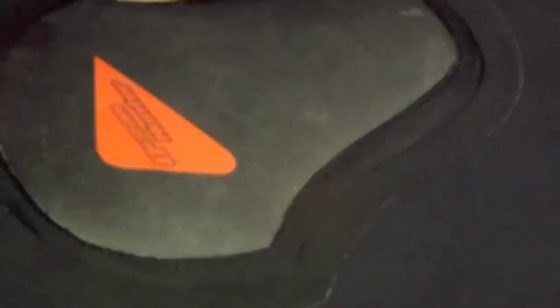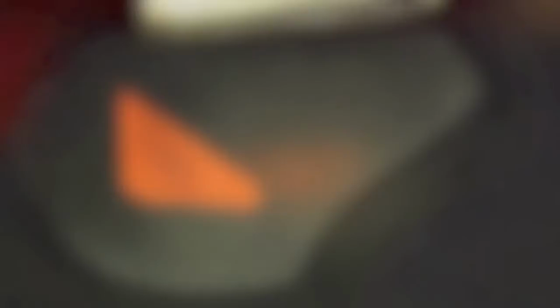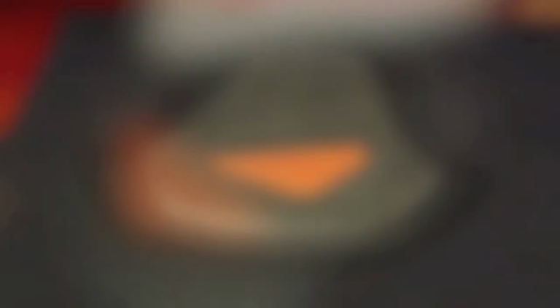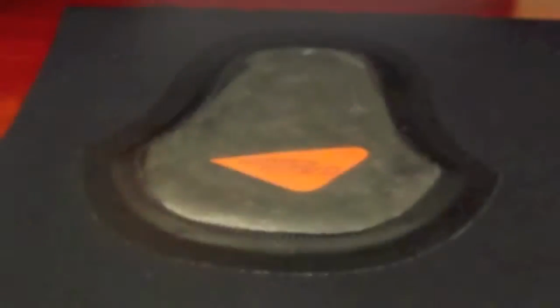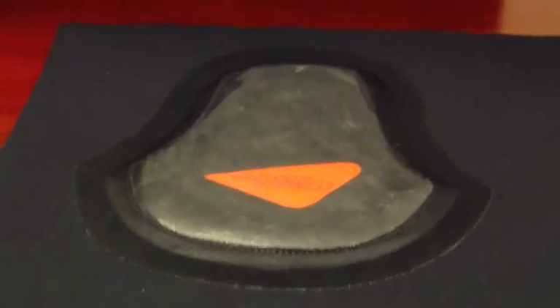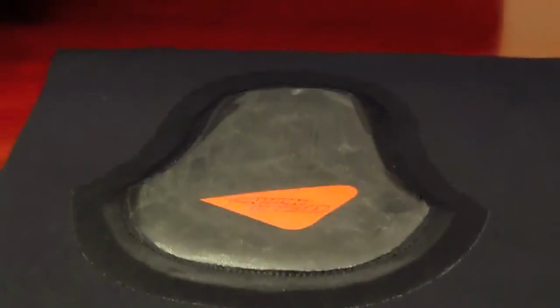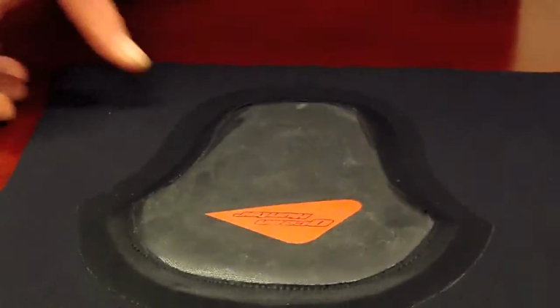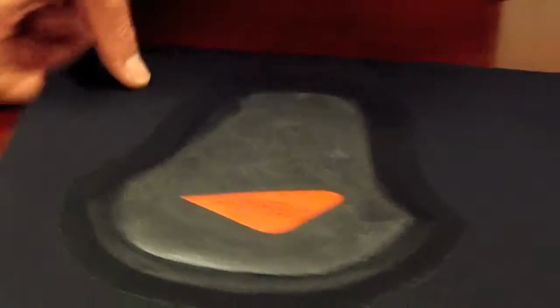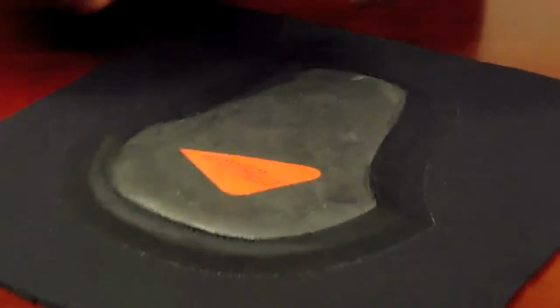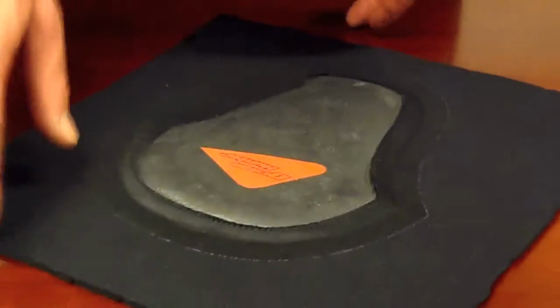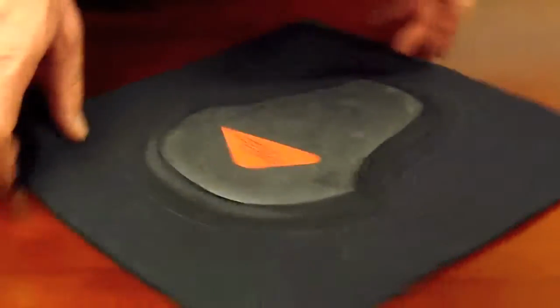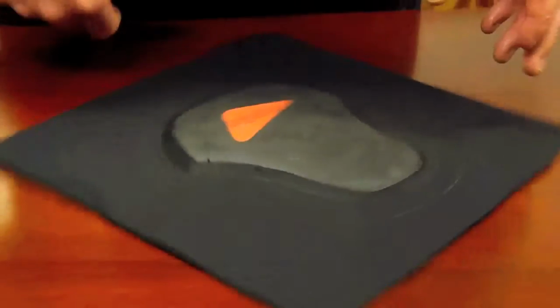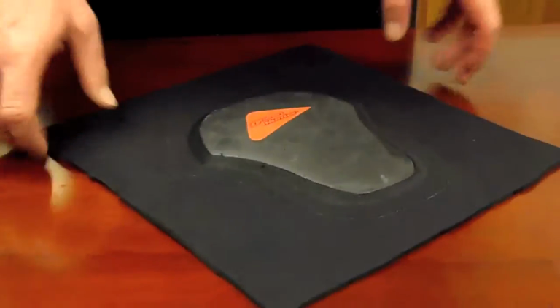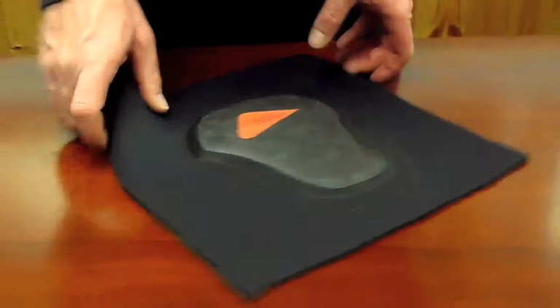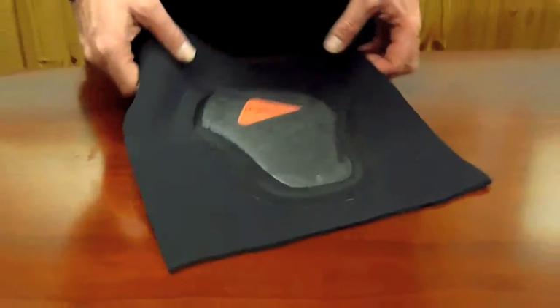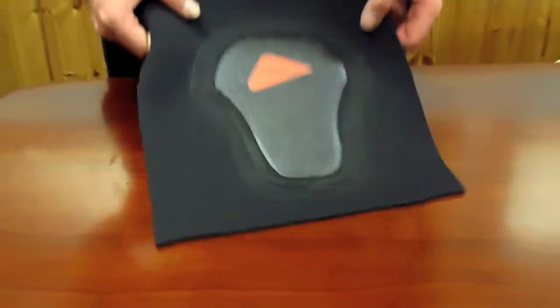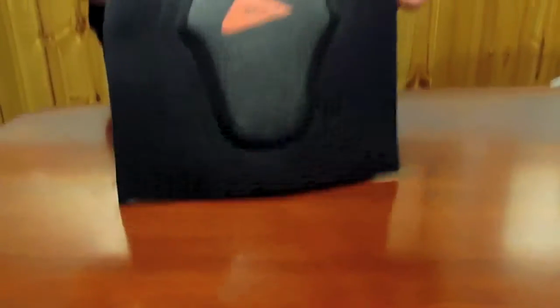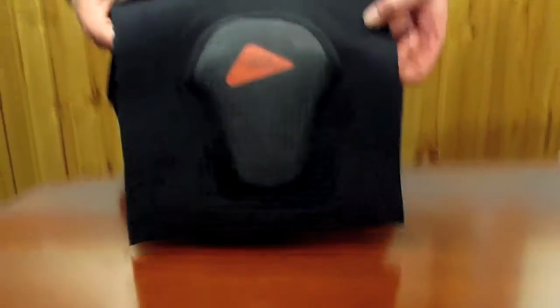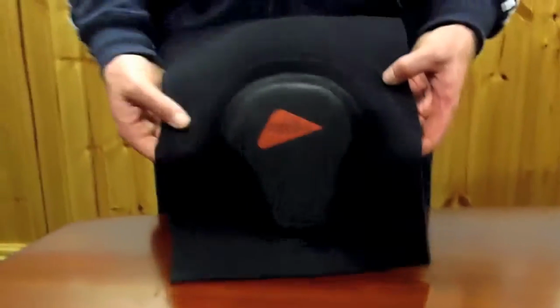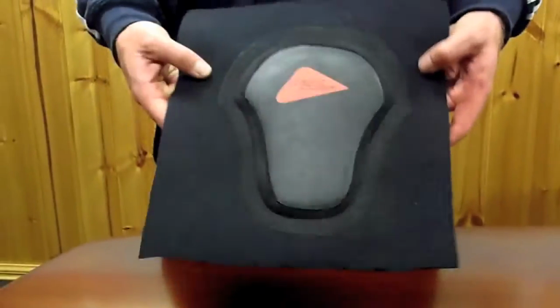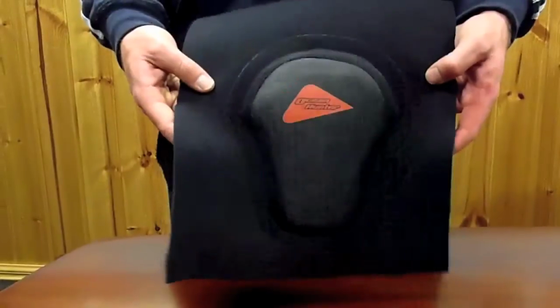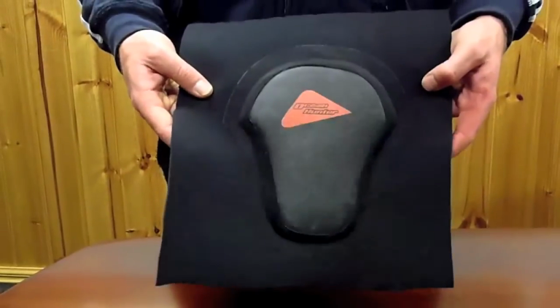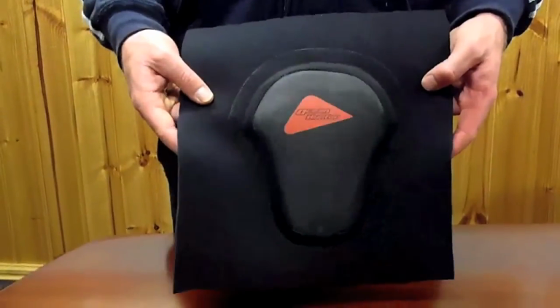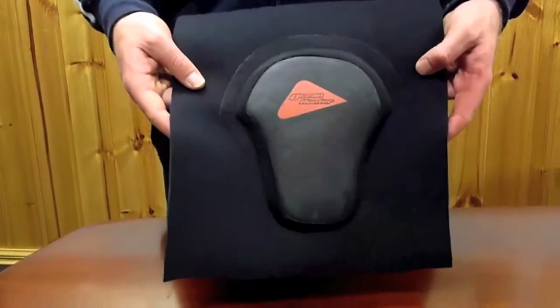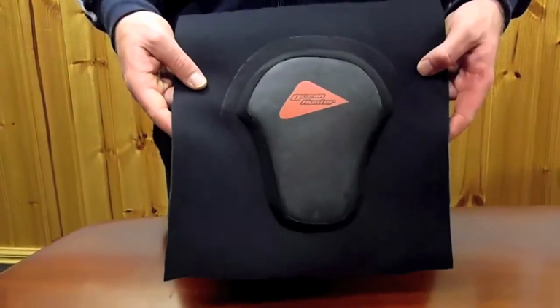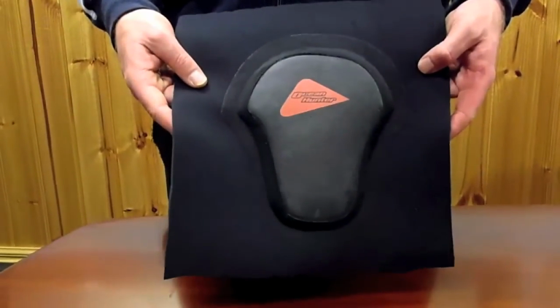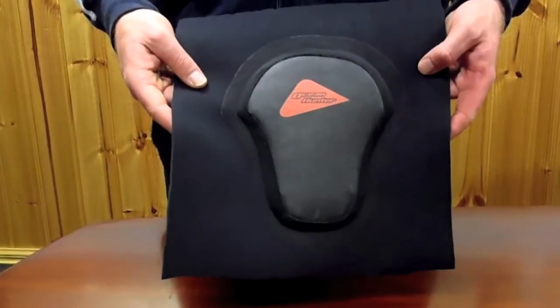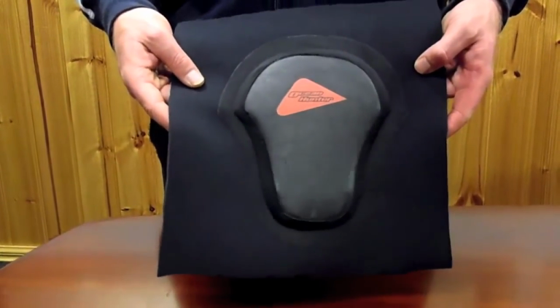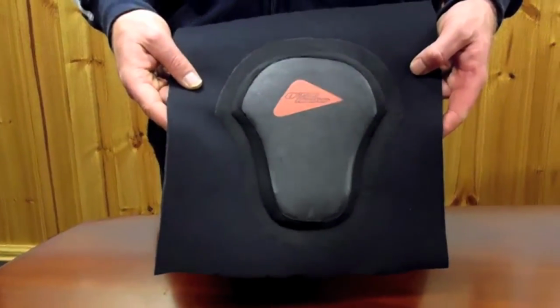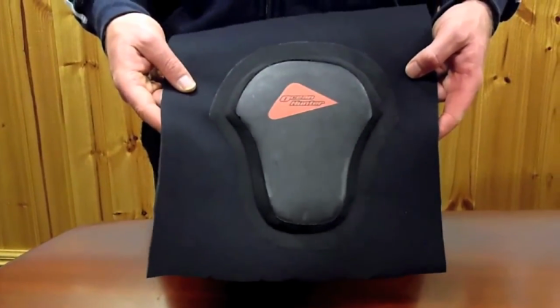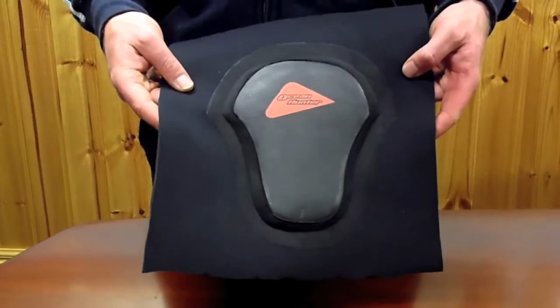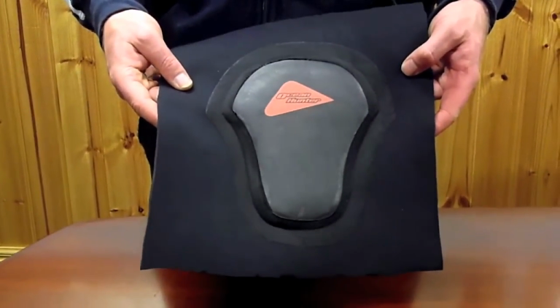What you want to do is leave it for about an hour before you go for a dive, just to make sure the glue sets, hardens, and cools down.